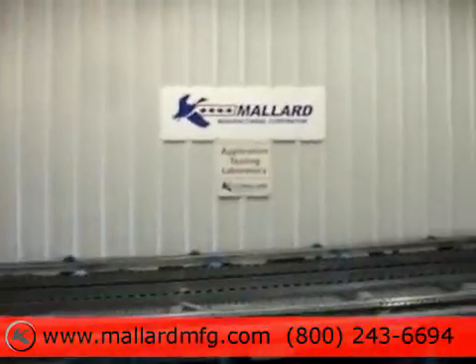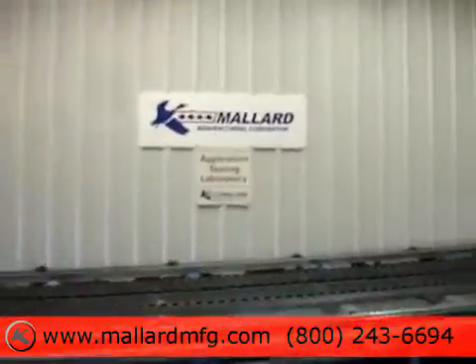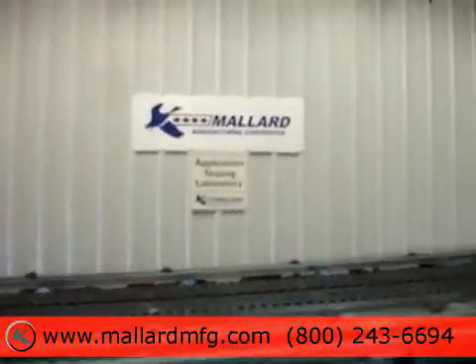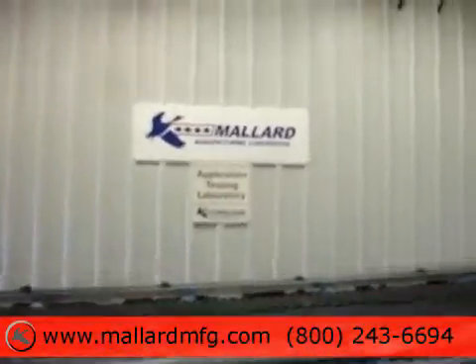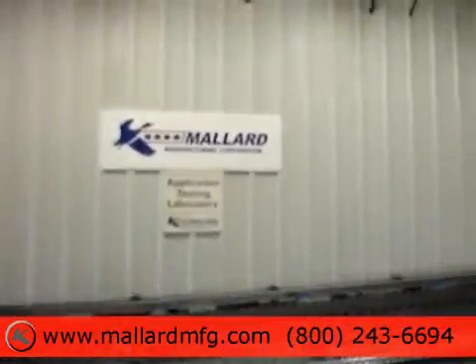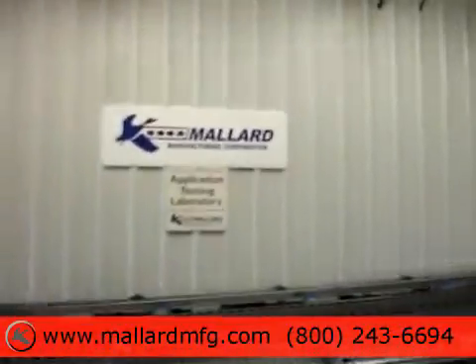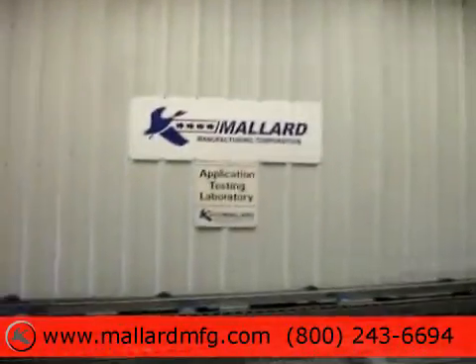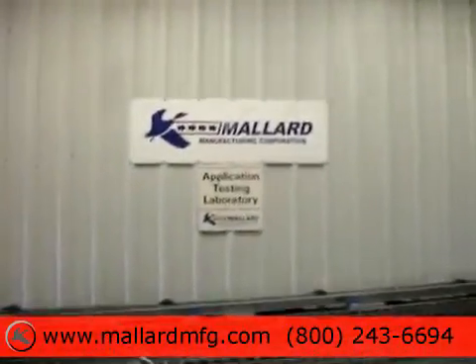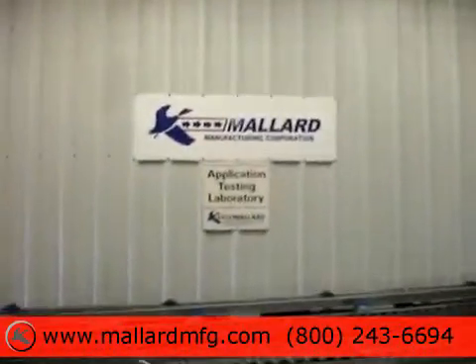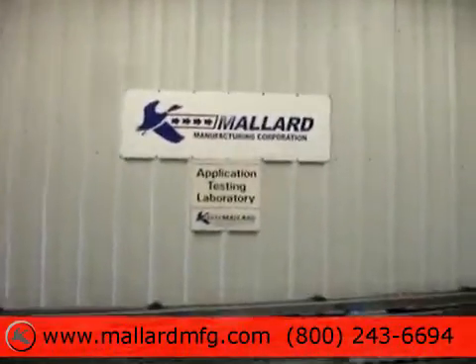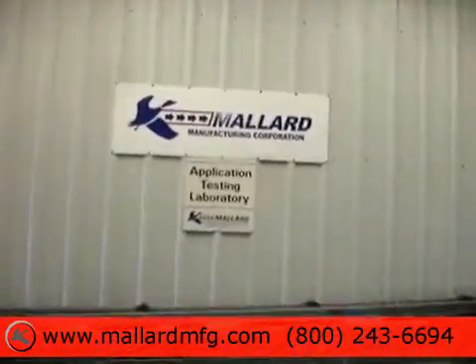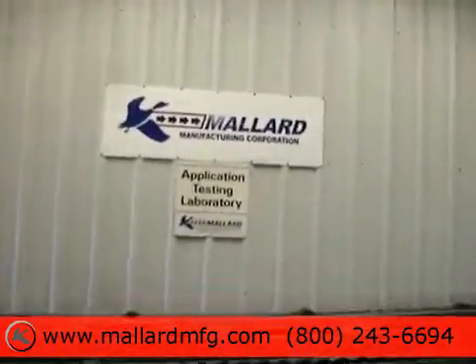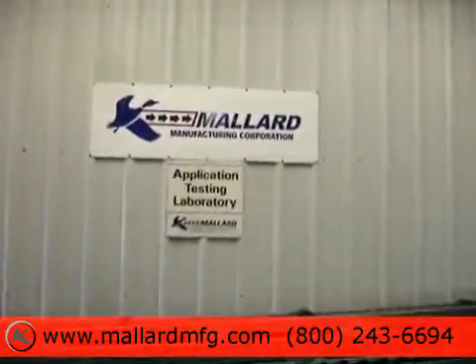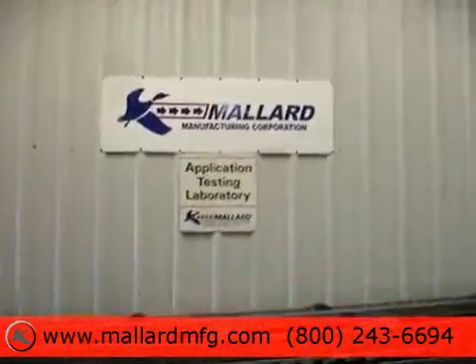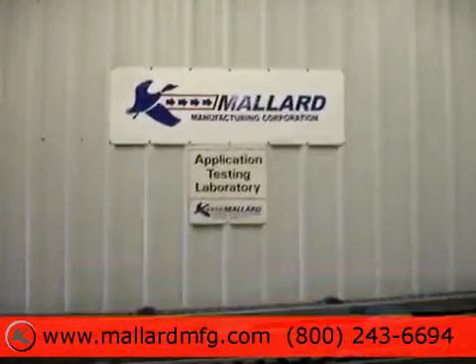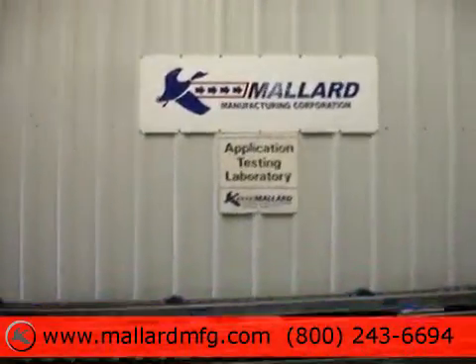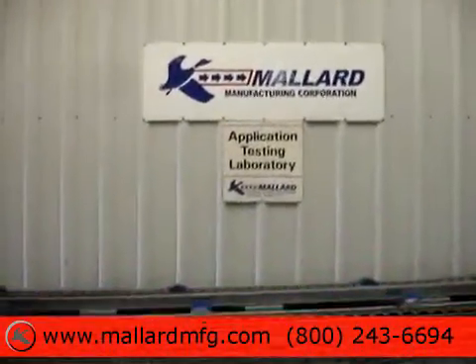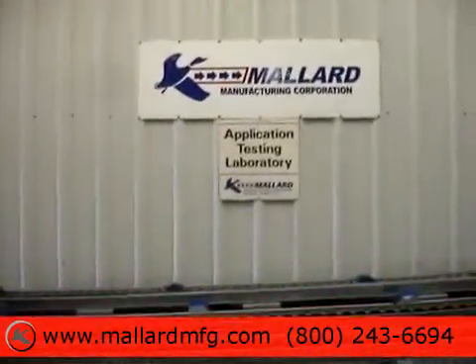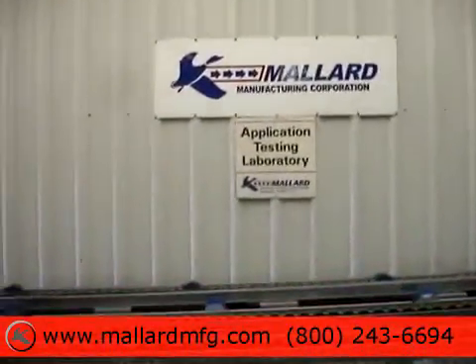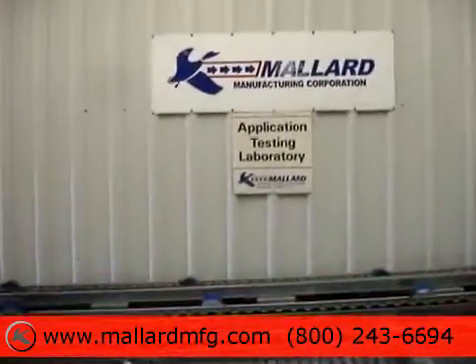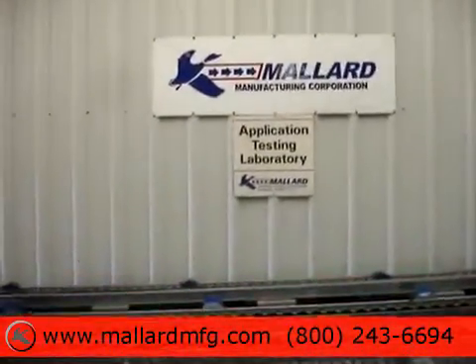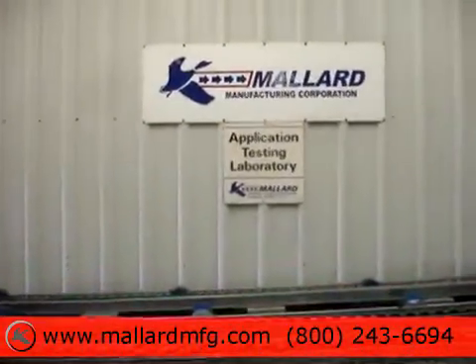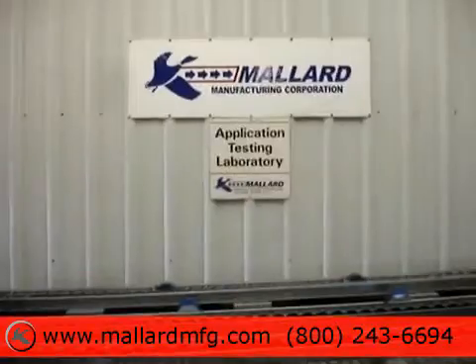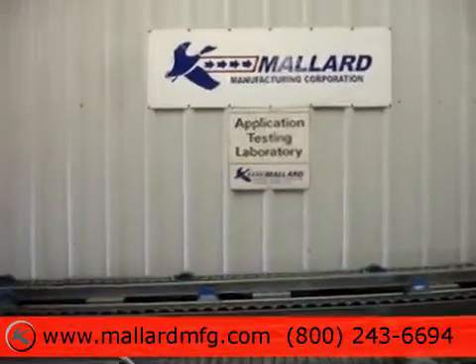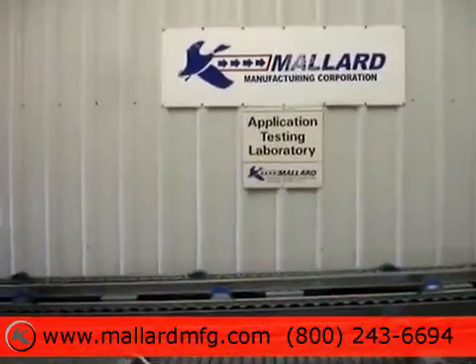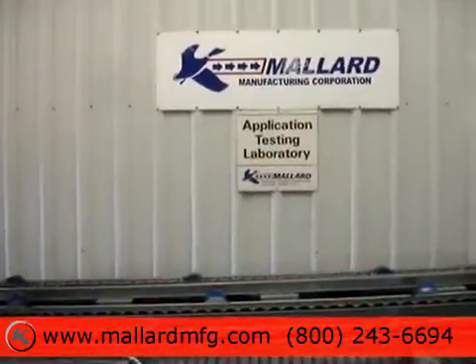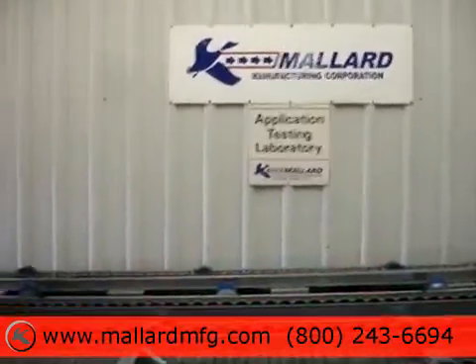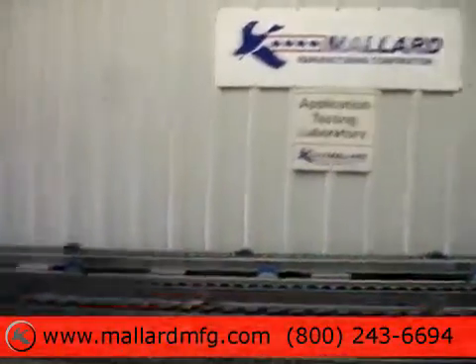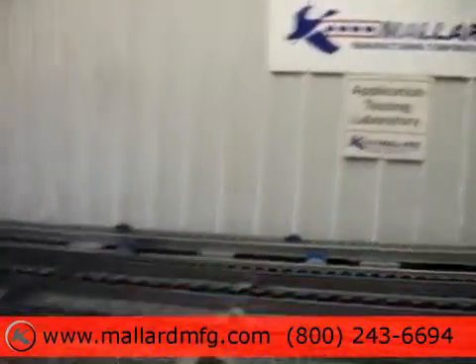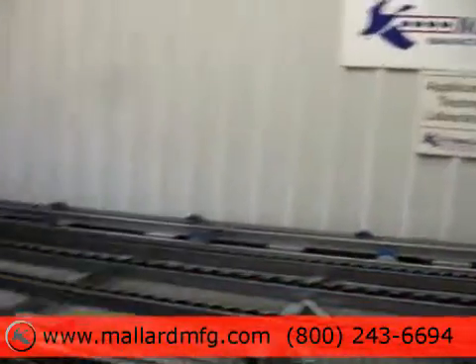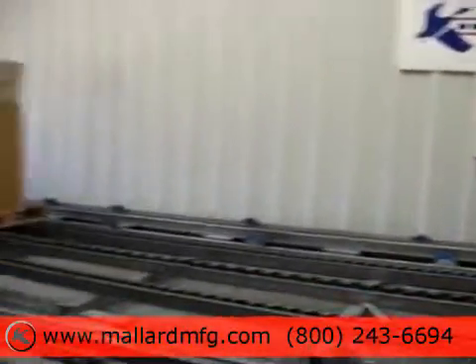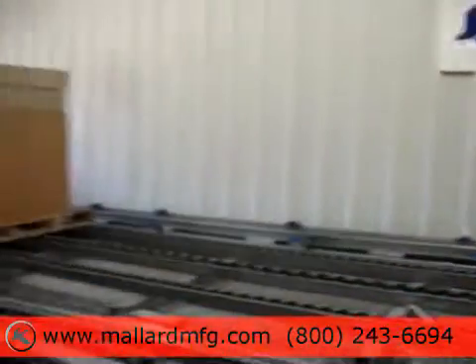That concludes the pallet pushback flow test from Mallard Manufacturing. Thank you.